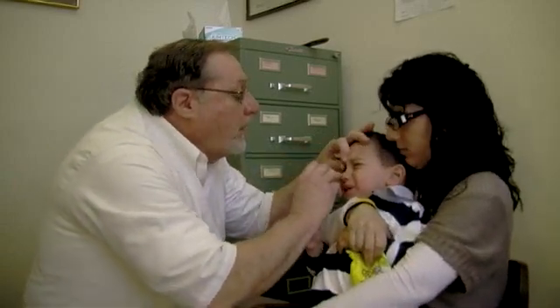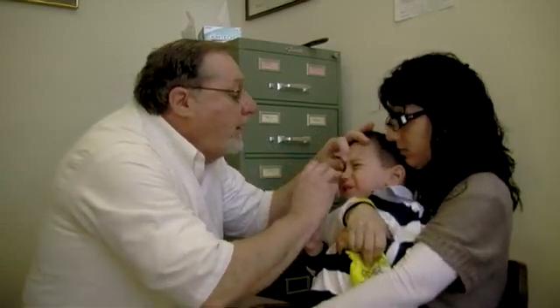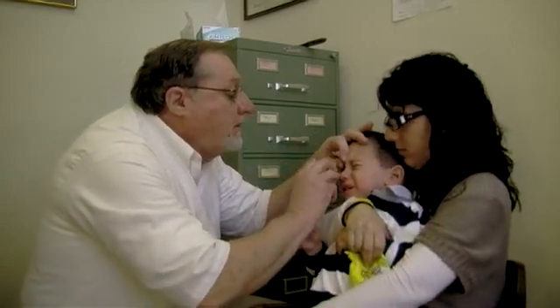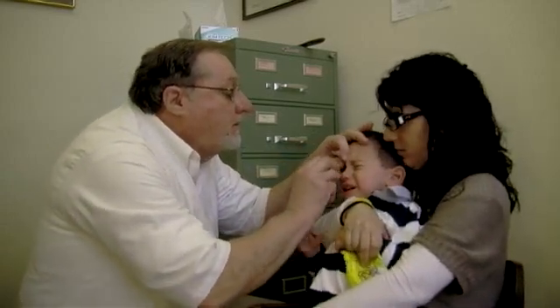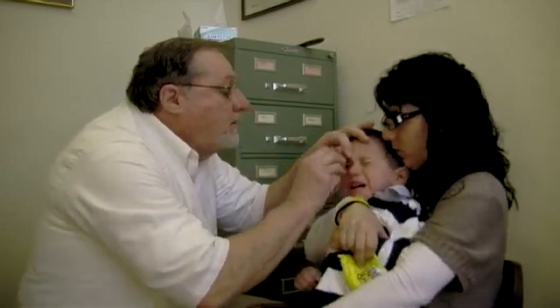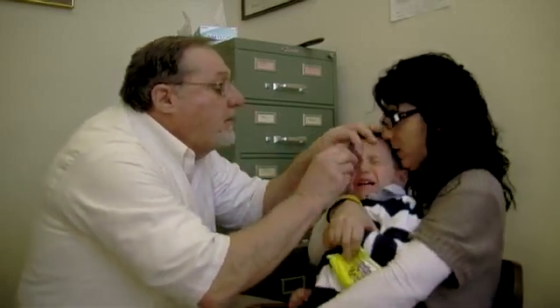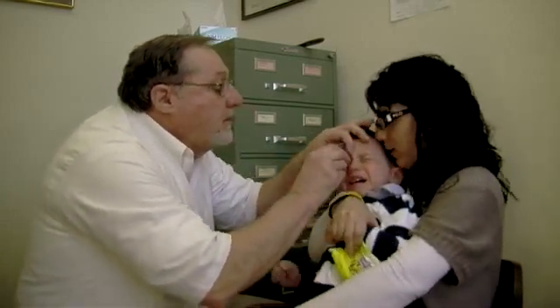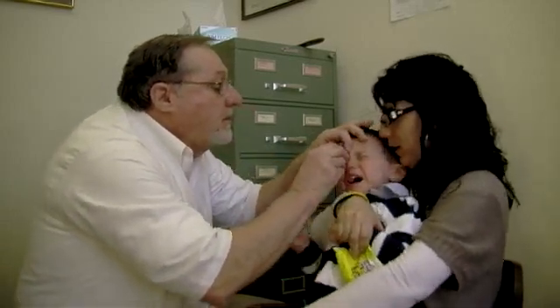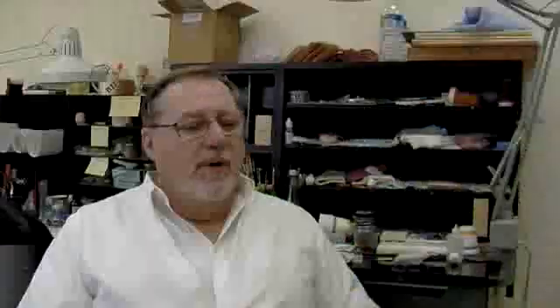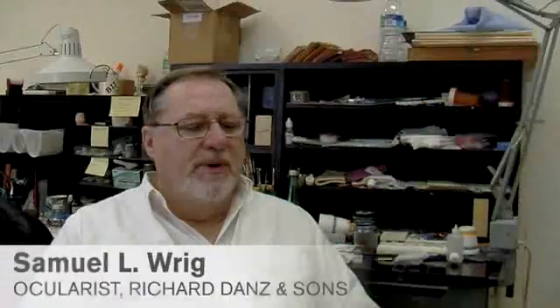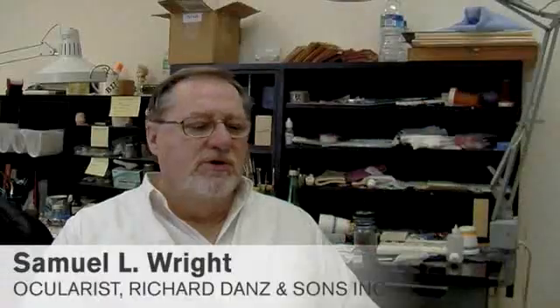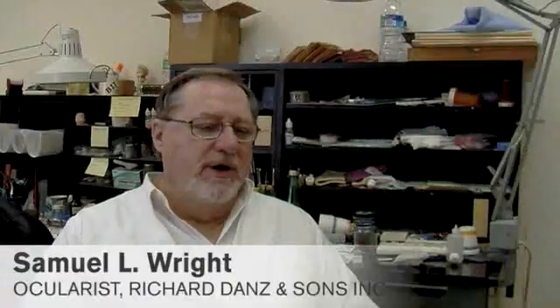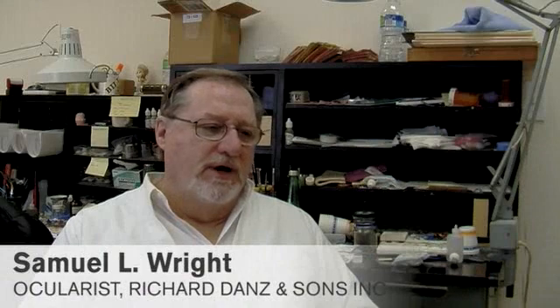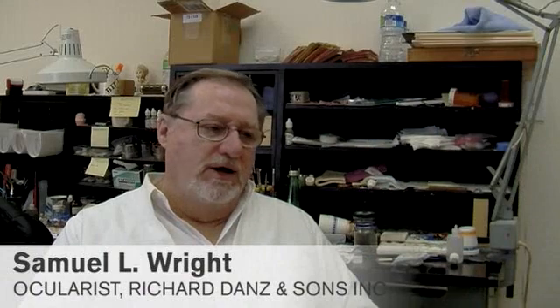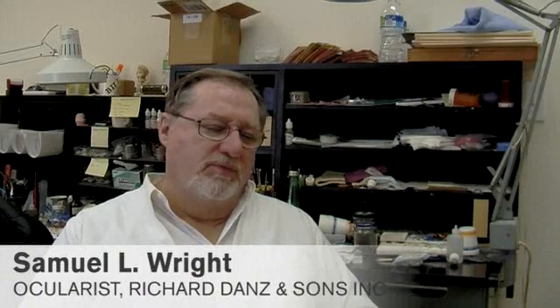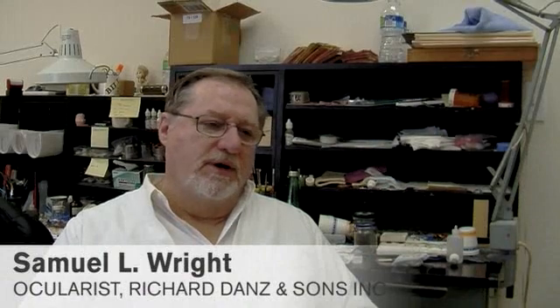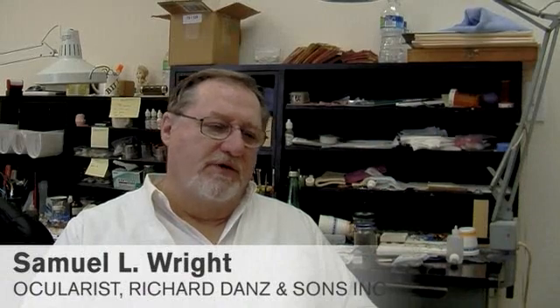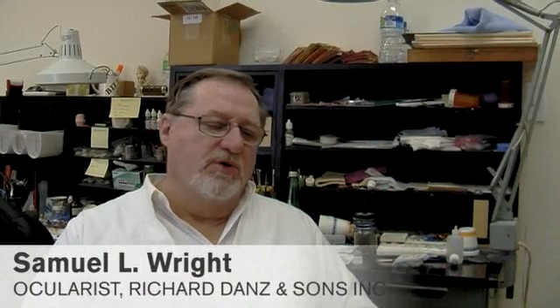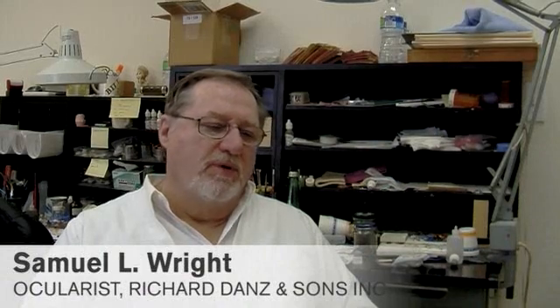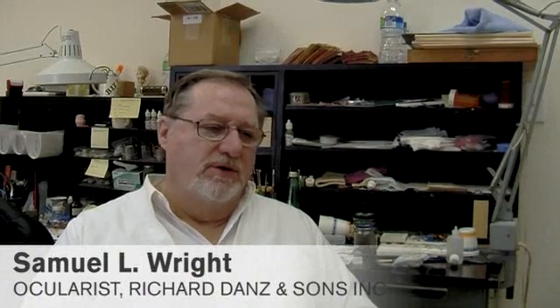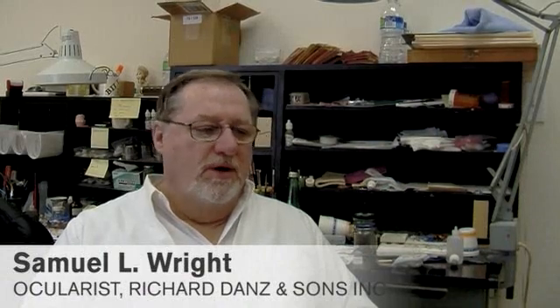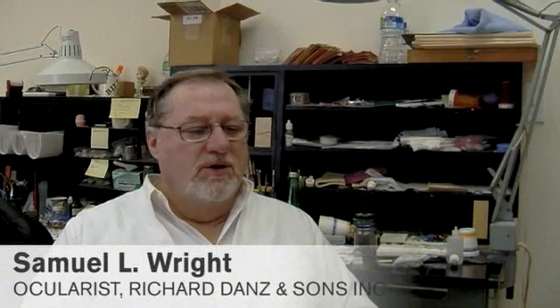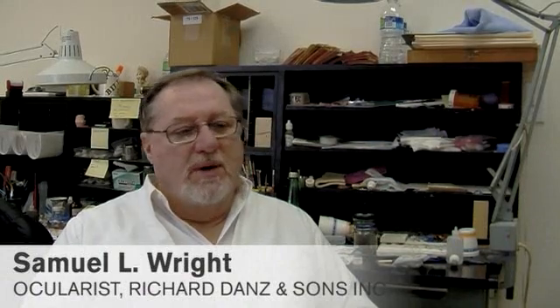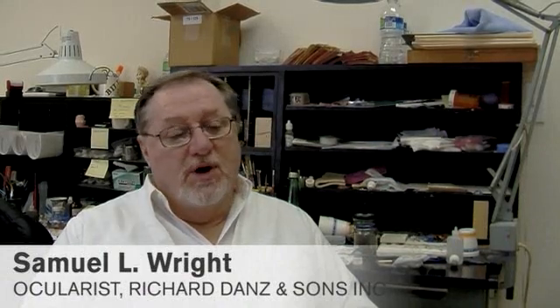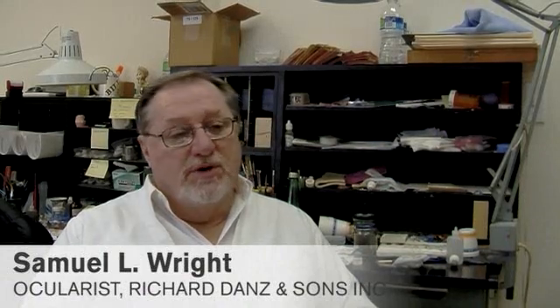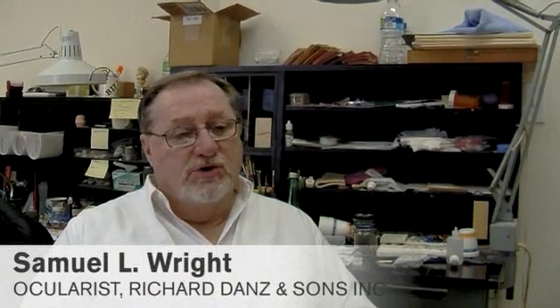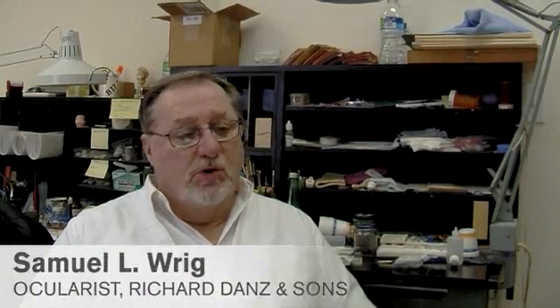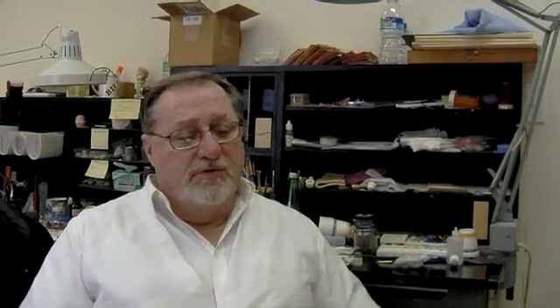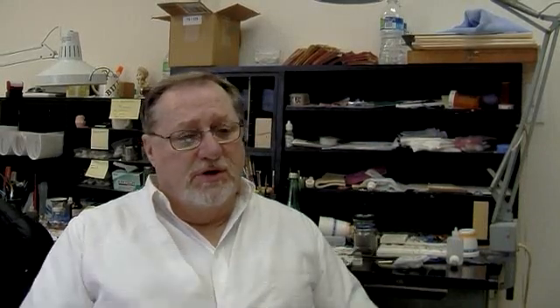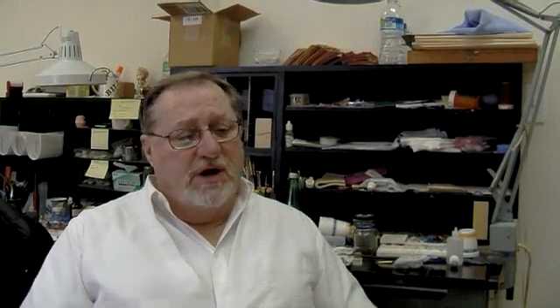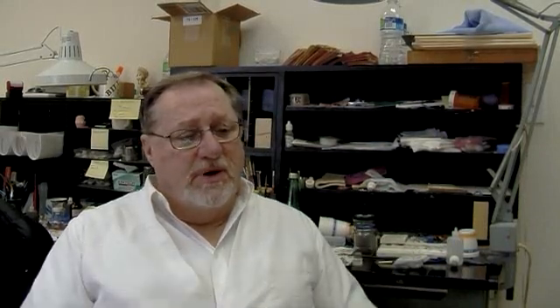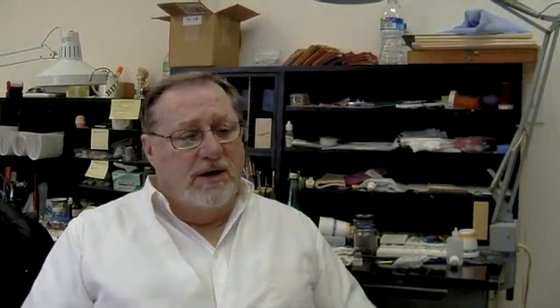Peter is one of our youngest patients. Our patients range in age from three months to probably 100 years old over the years that I've been here.